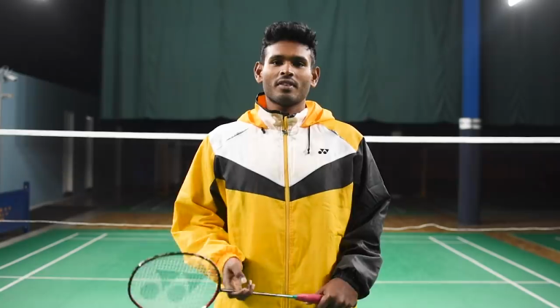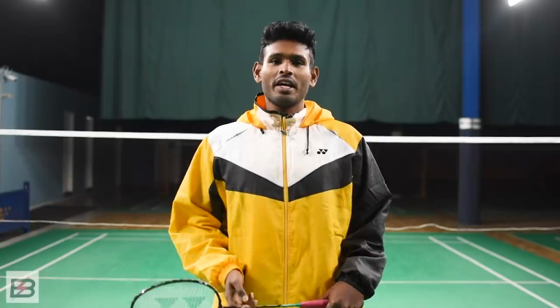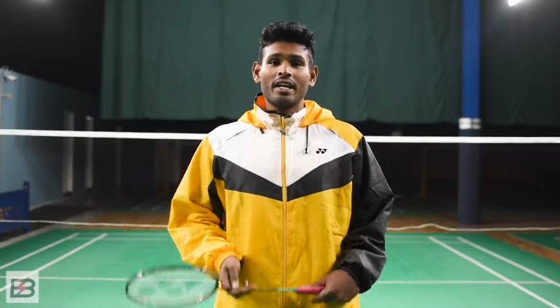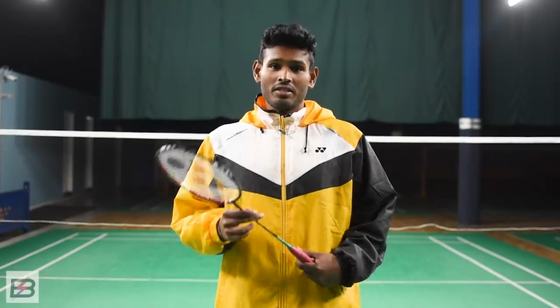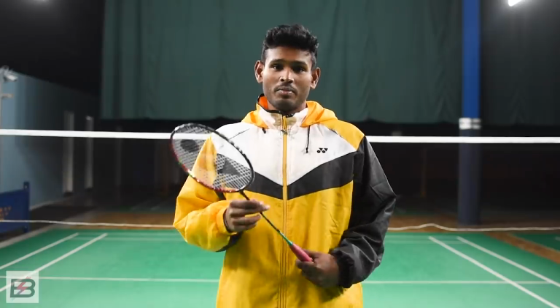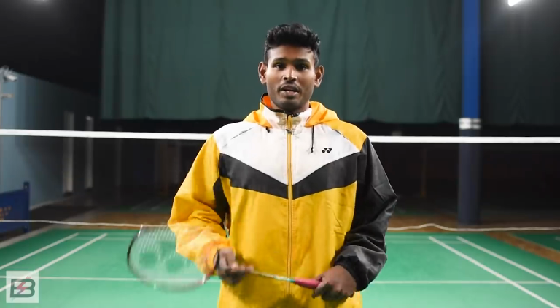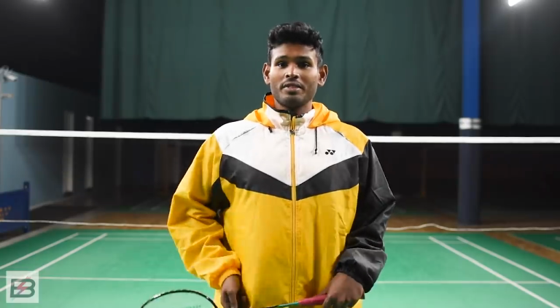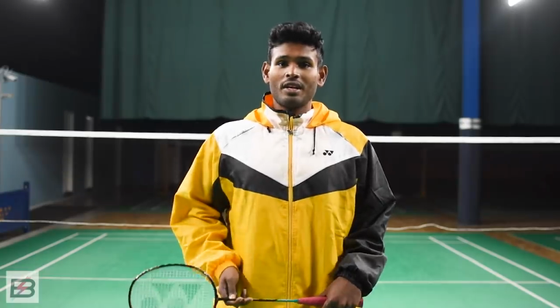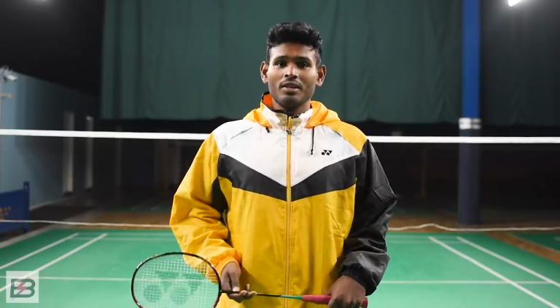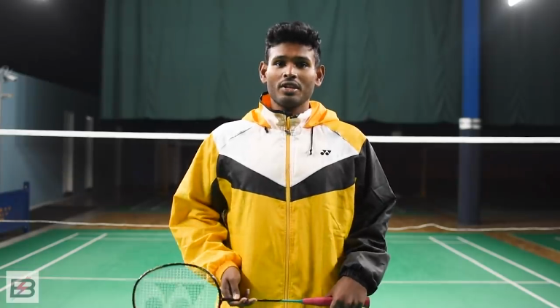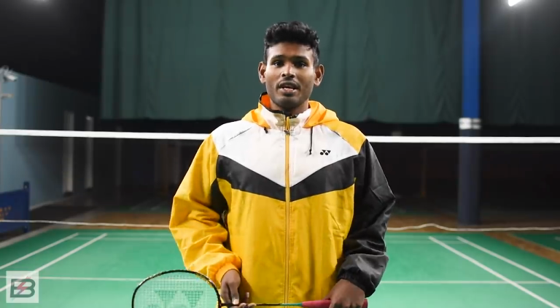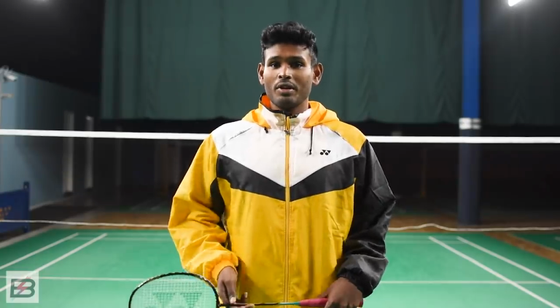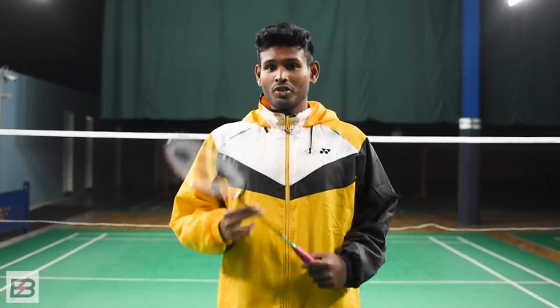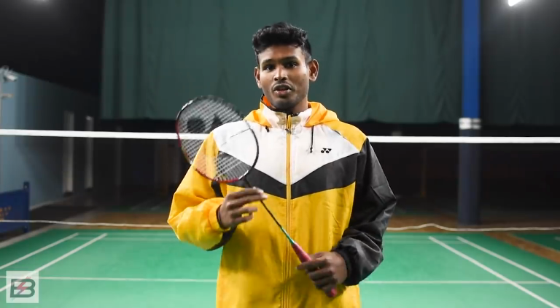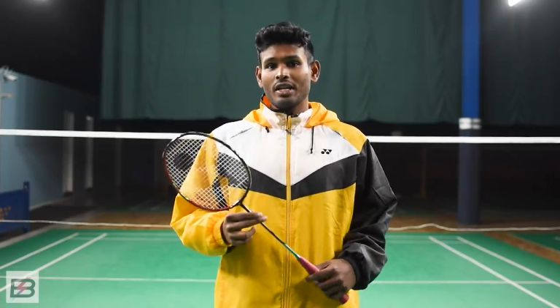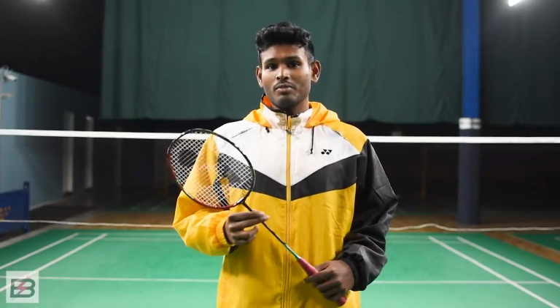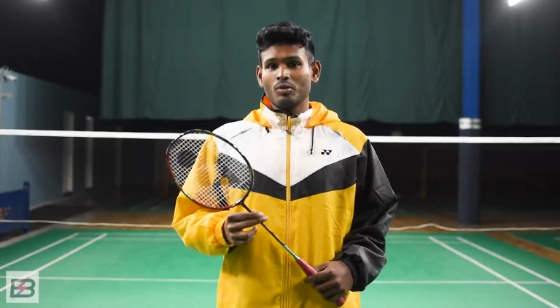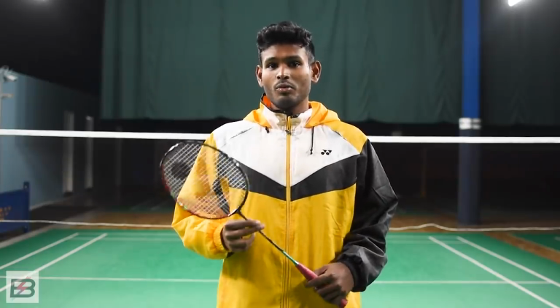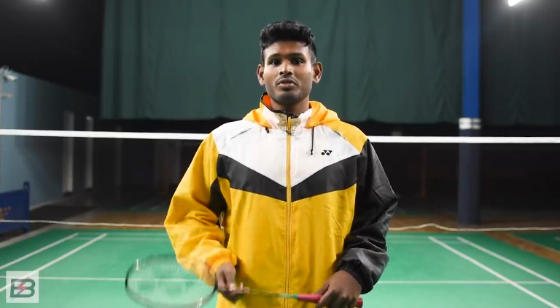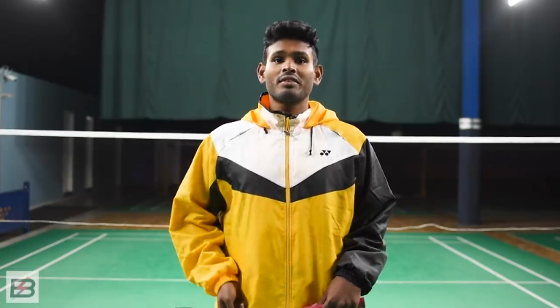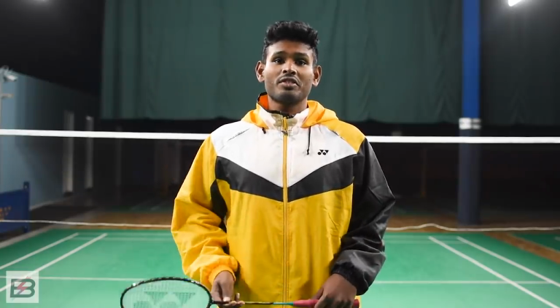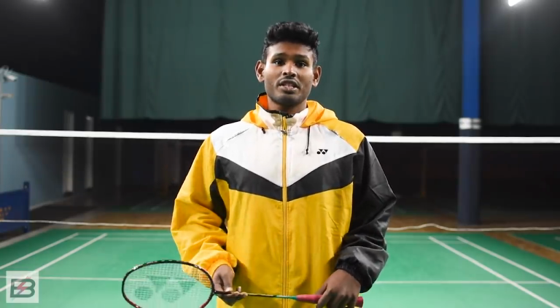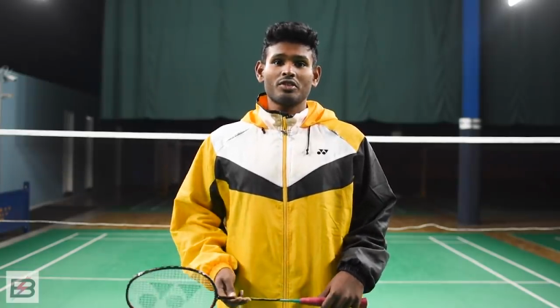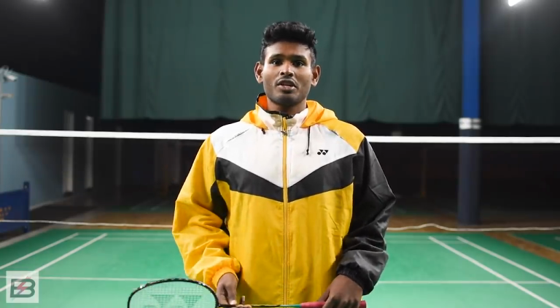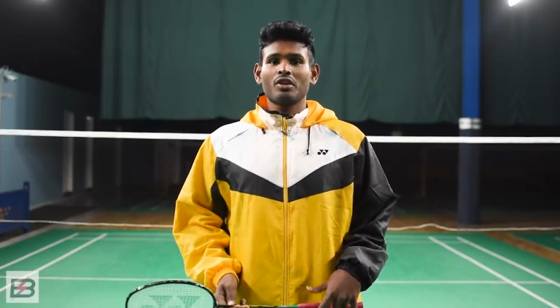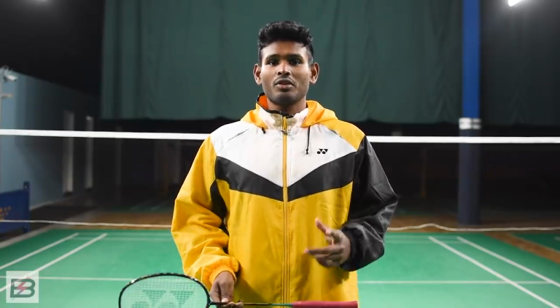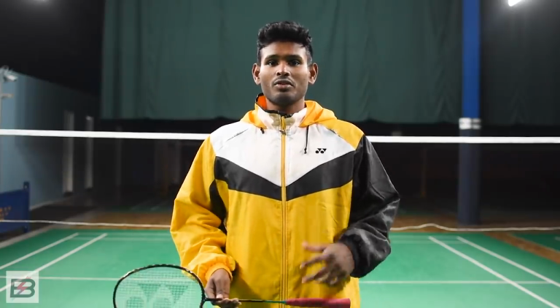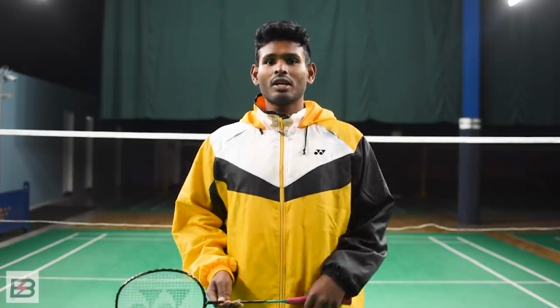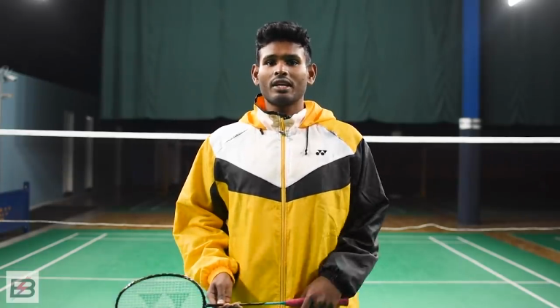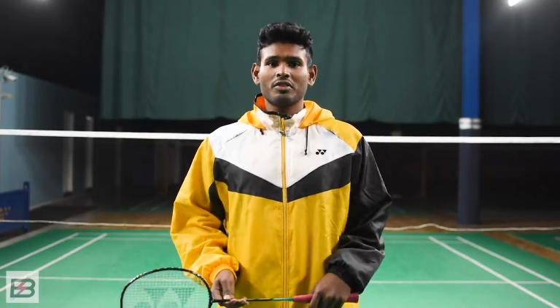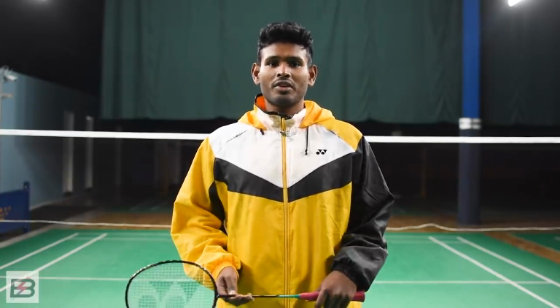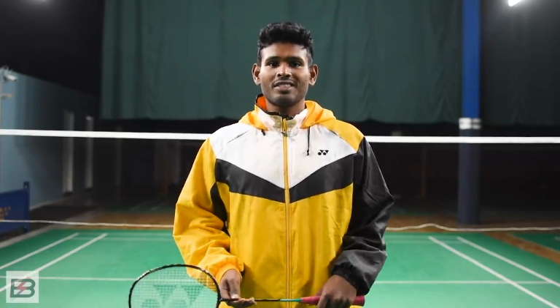Hey guys, my name is Sarwan. Today I'm going to show you some cool service return shots that you can use against your friends.